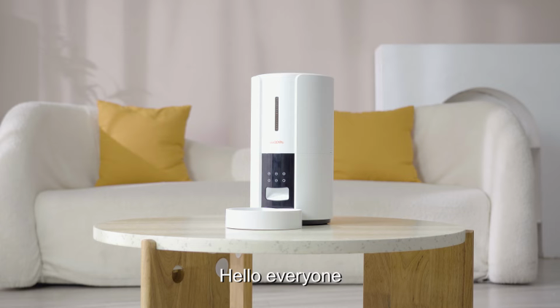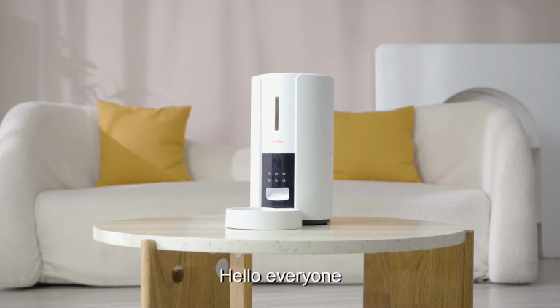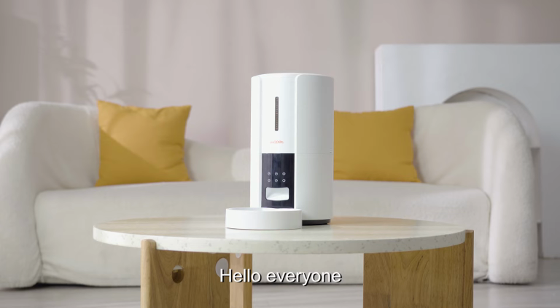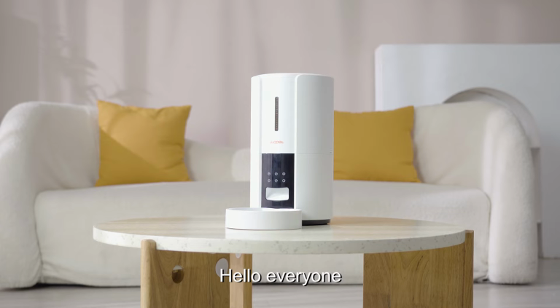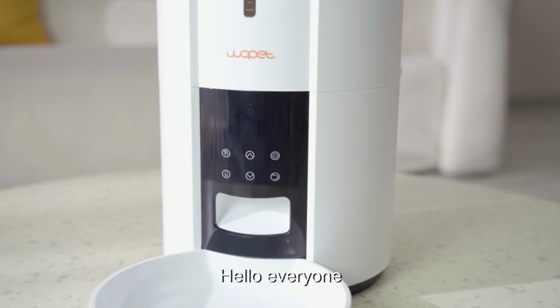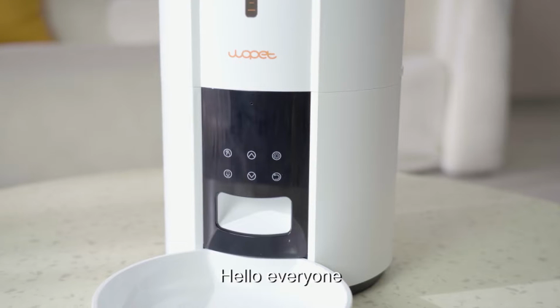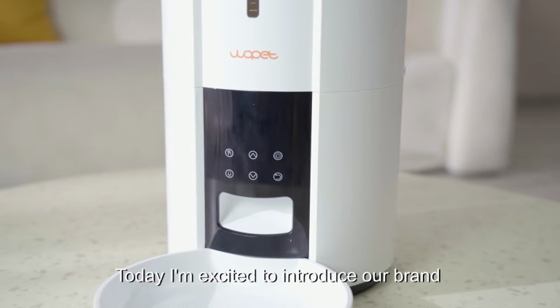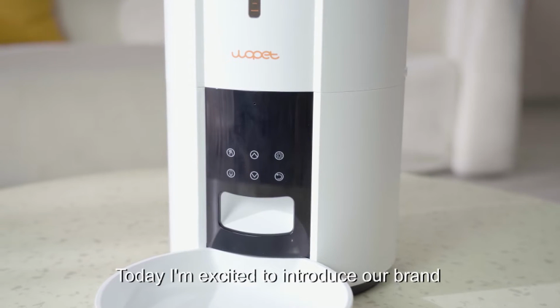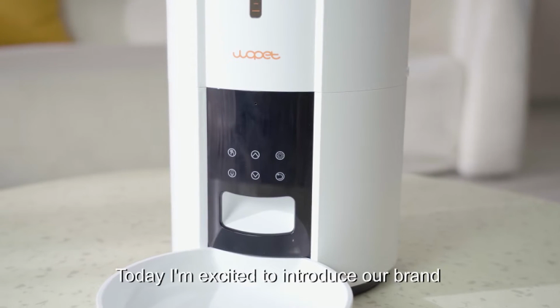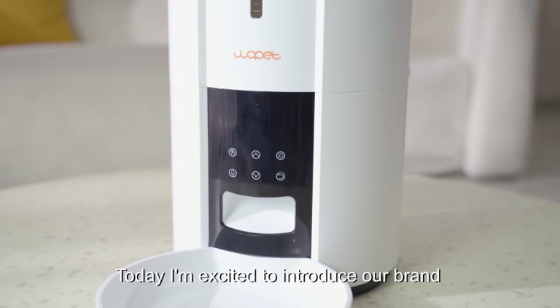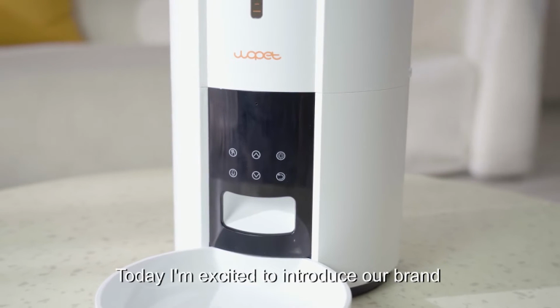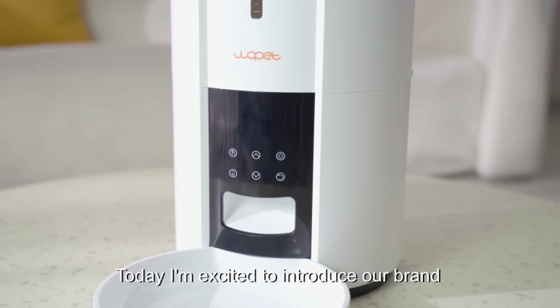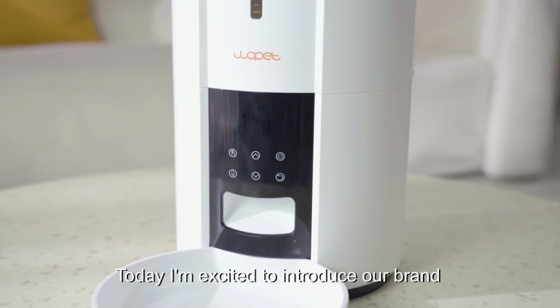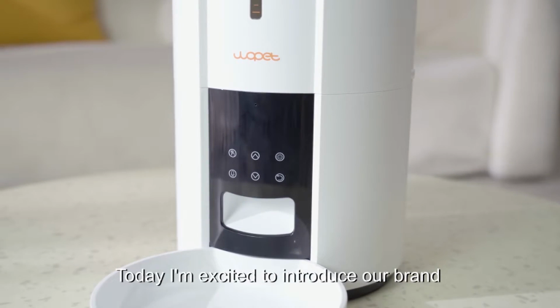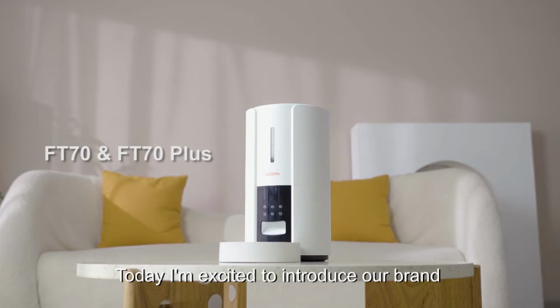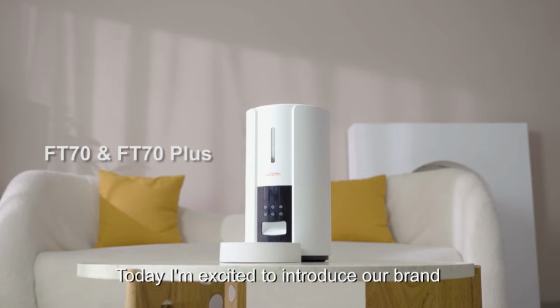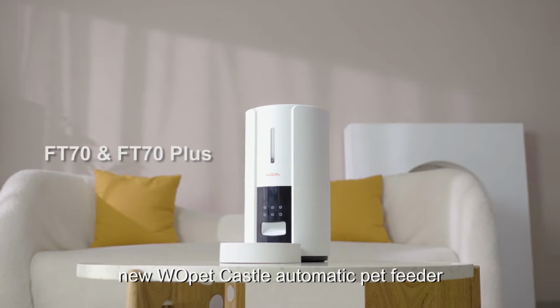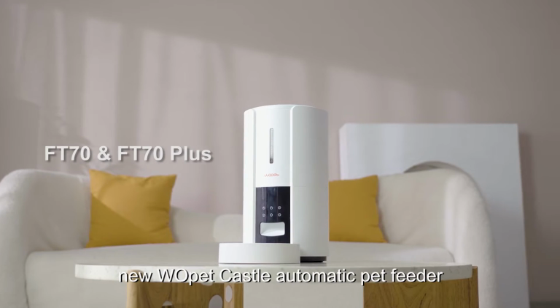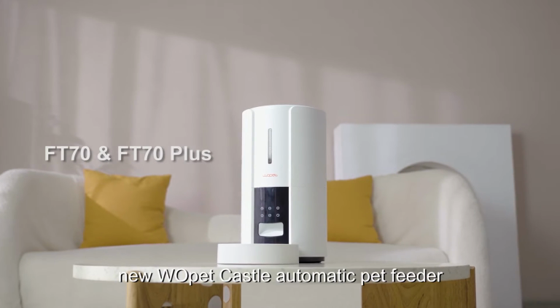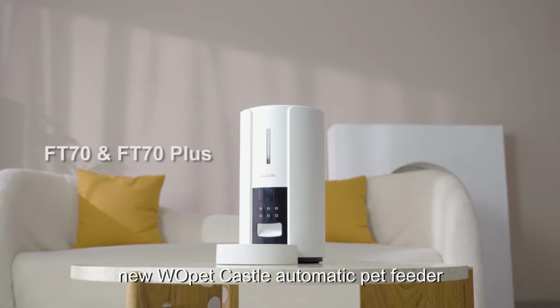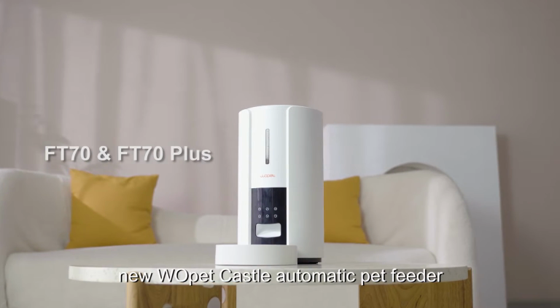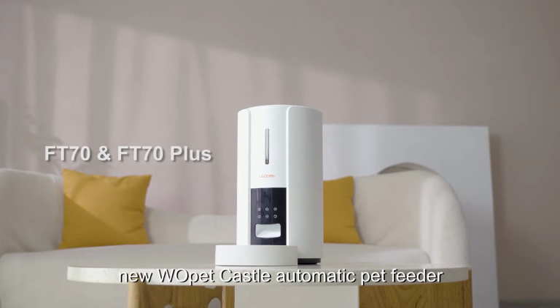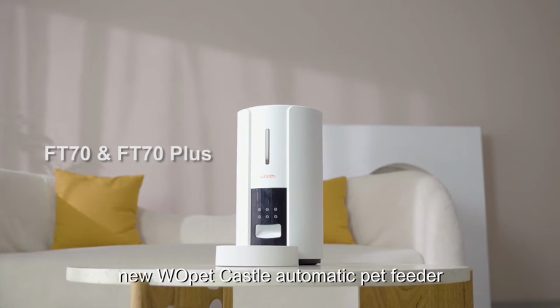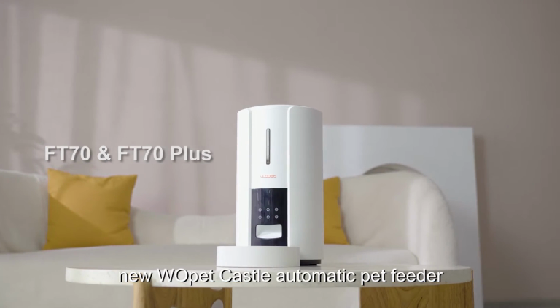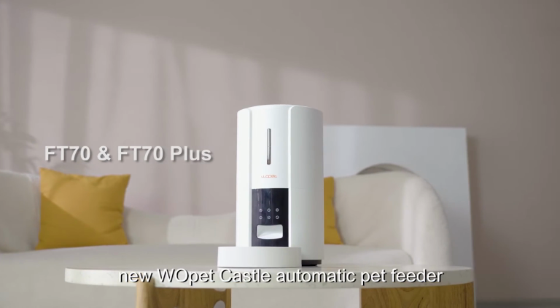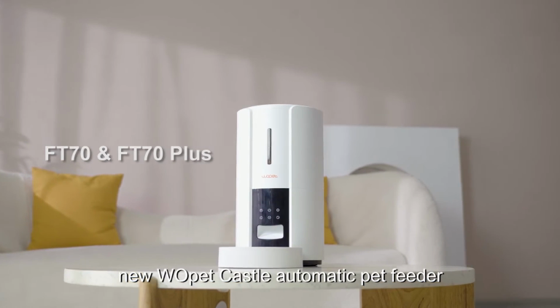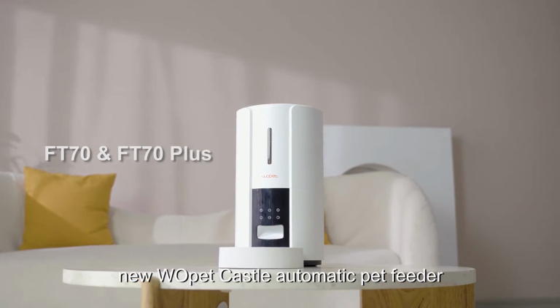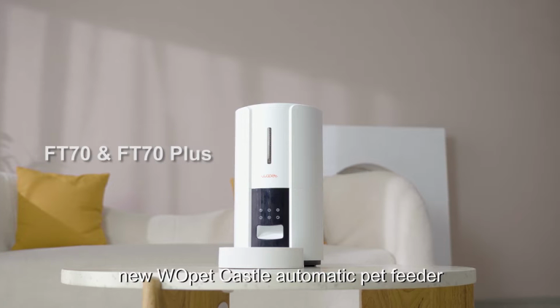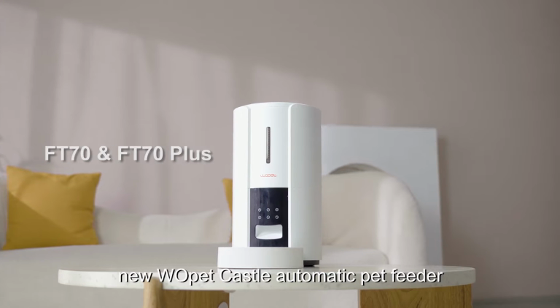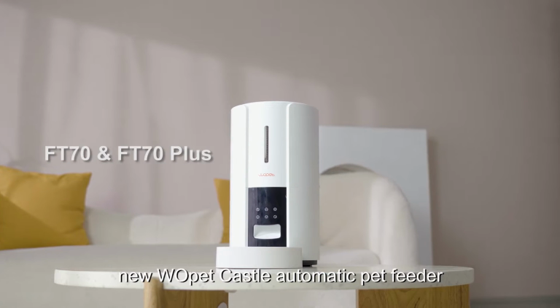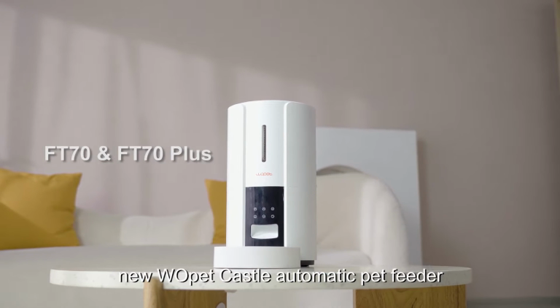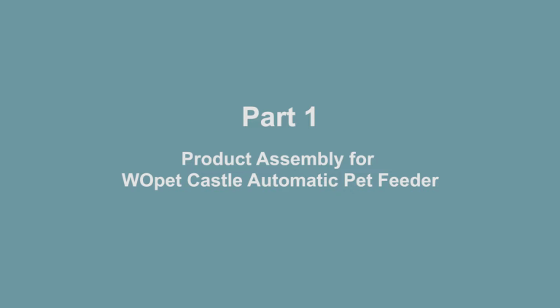Hello everyone, today I'm excited to introduce our brand new Warped Castle Automatic Pet Feeder.